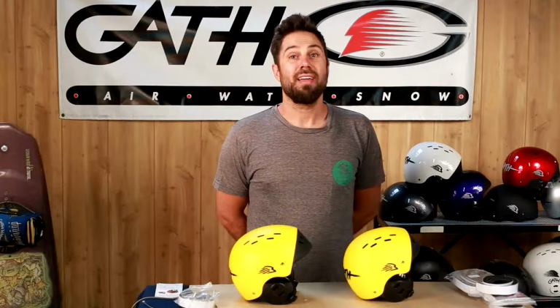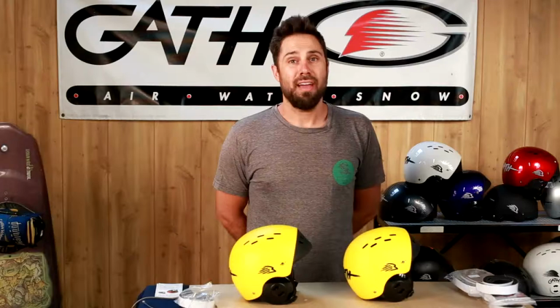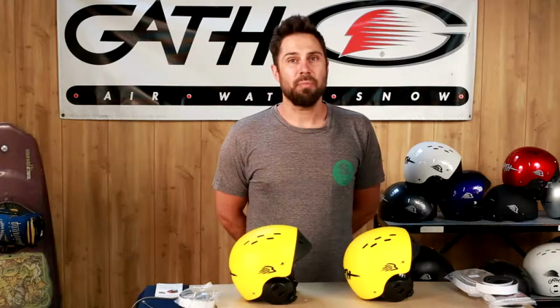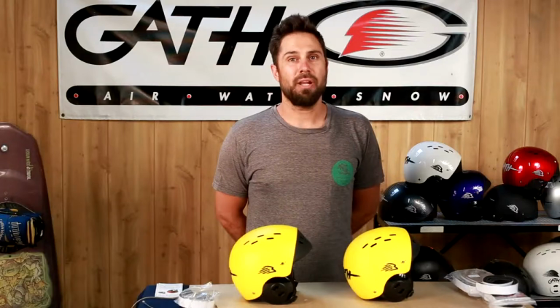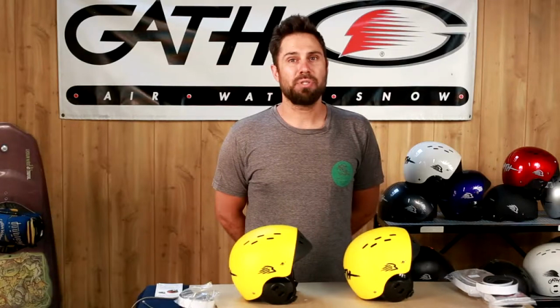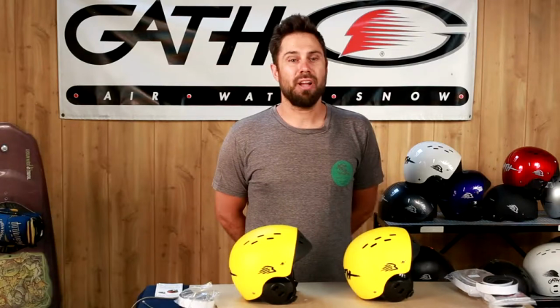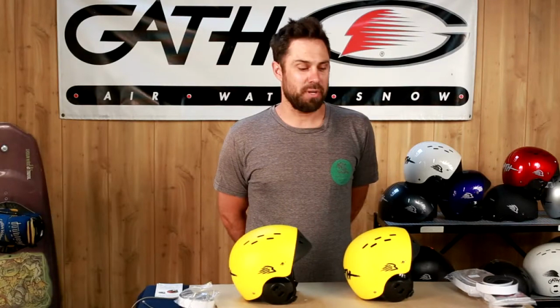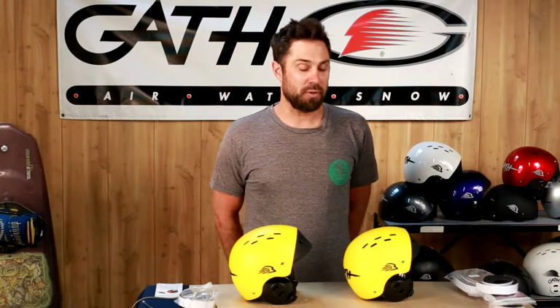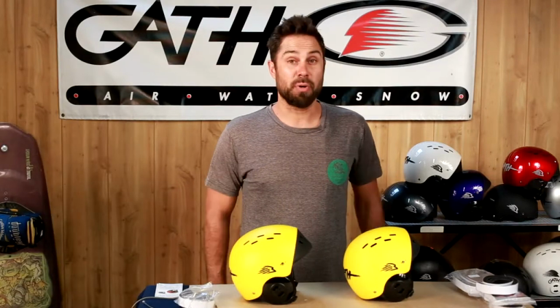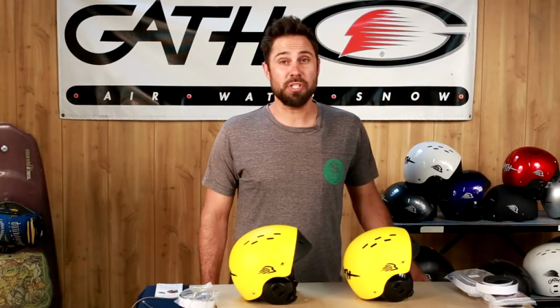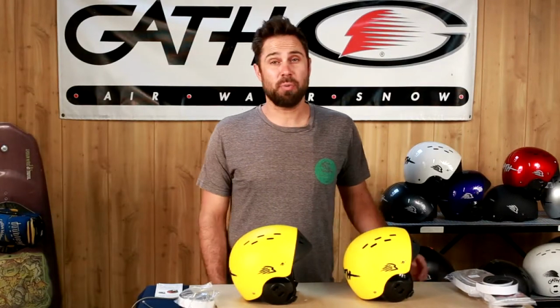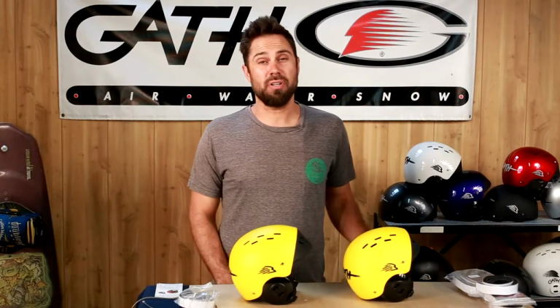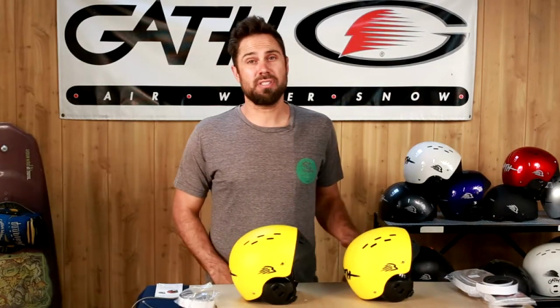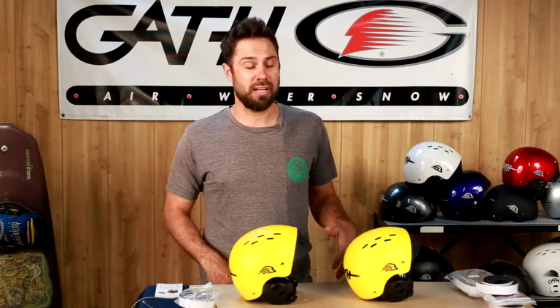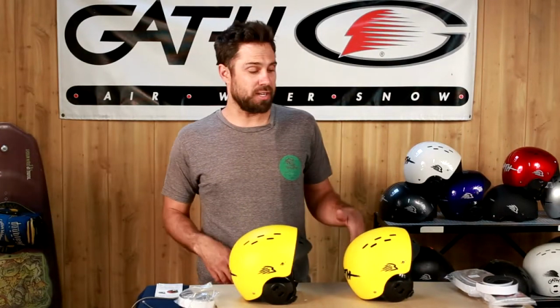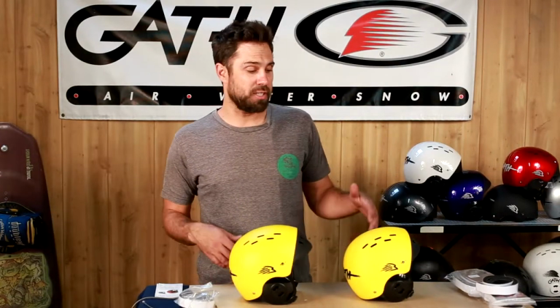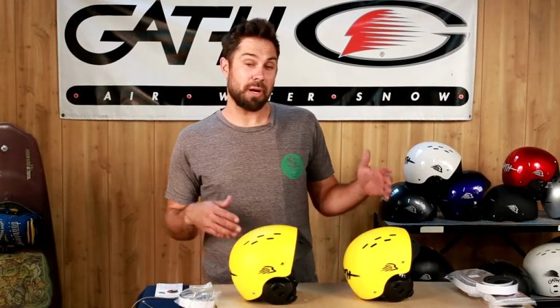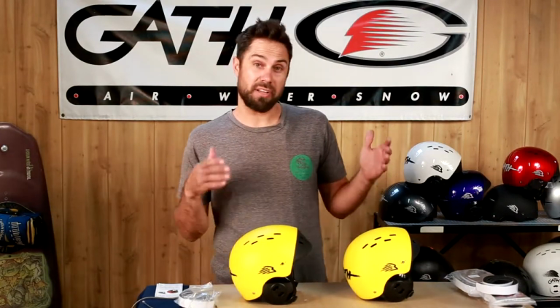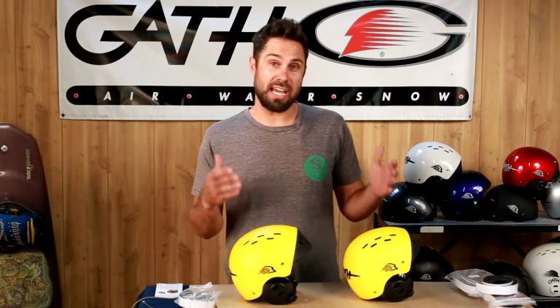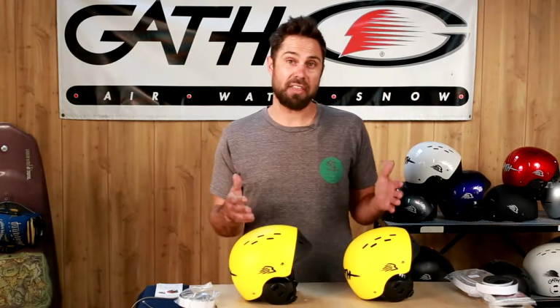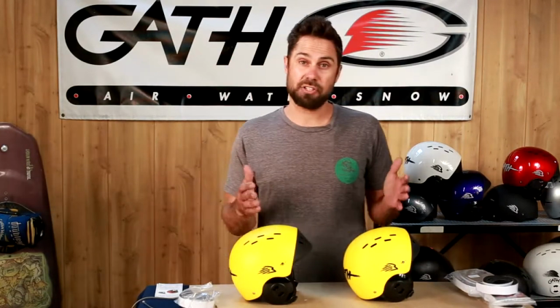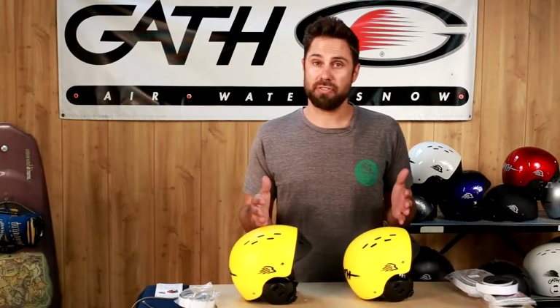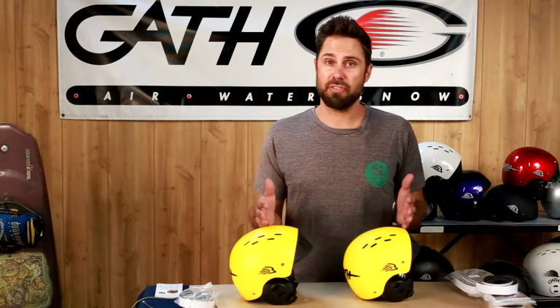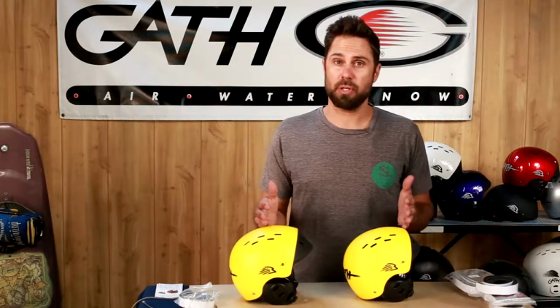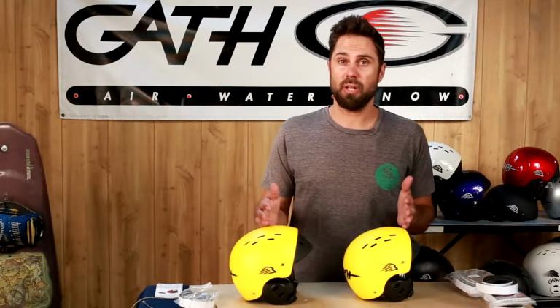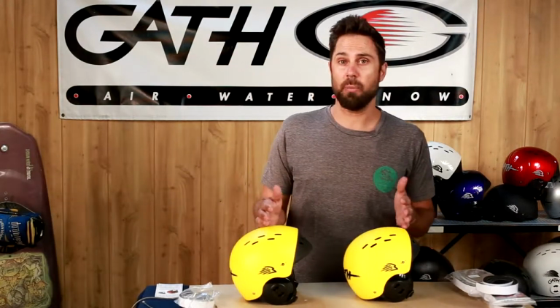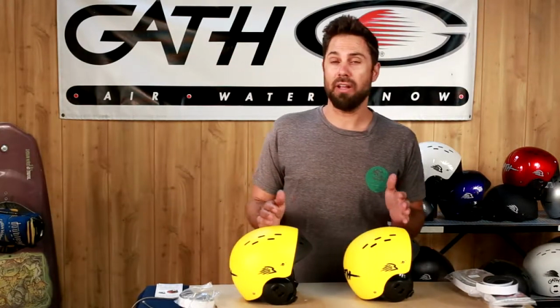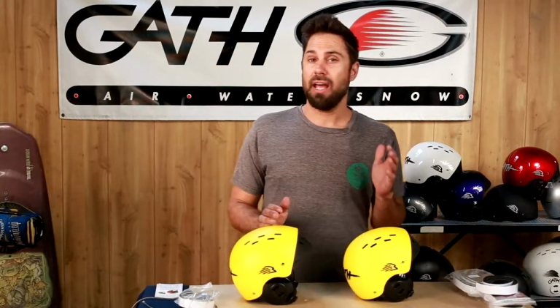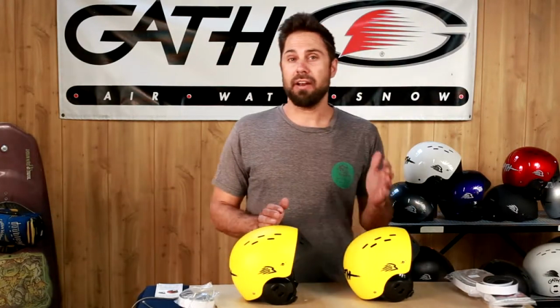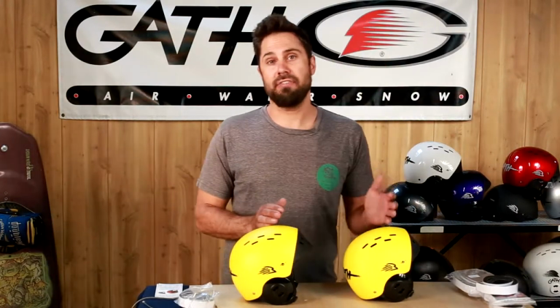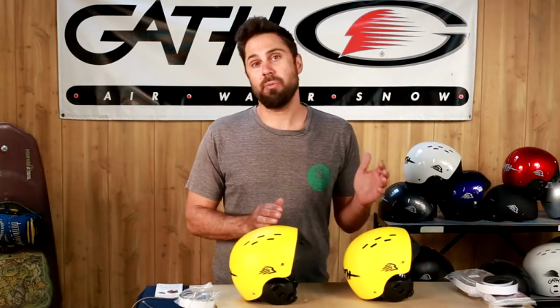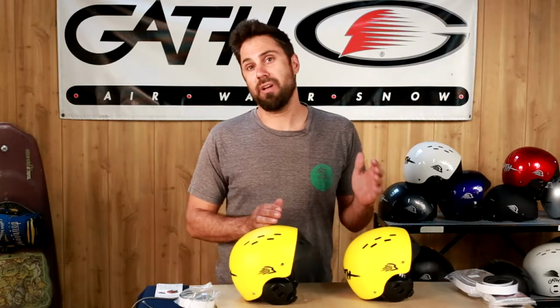Hey, my name is Dre. I'm here with Murray Sports today to talk to you about the Gath surf convertible helmet — how to fit one and how to size one.